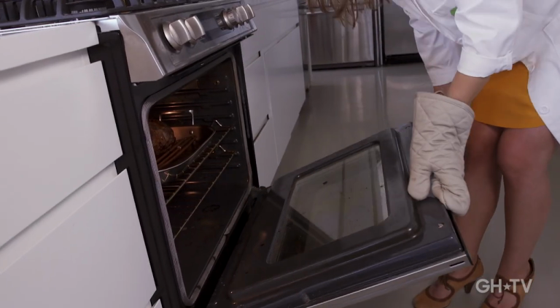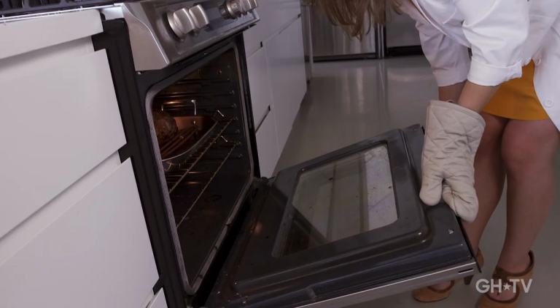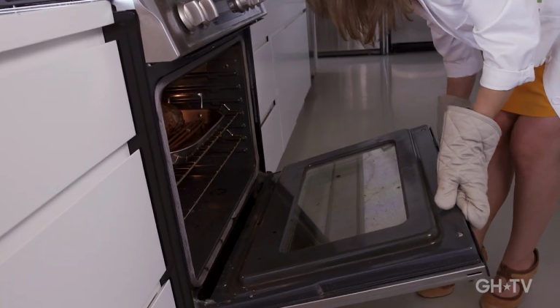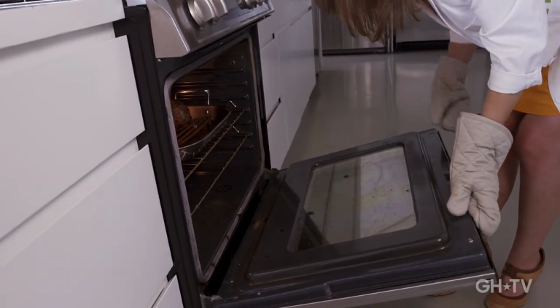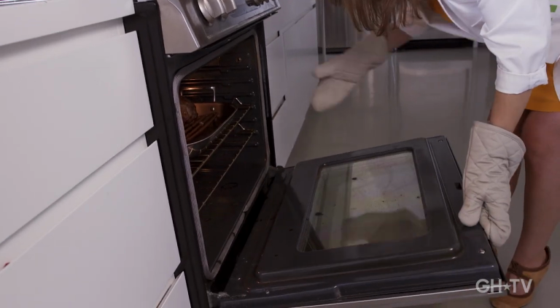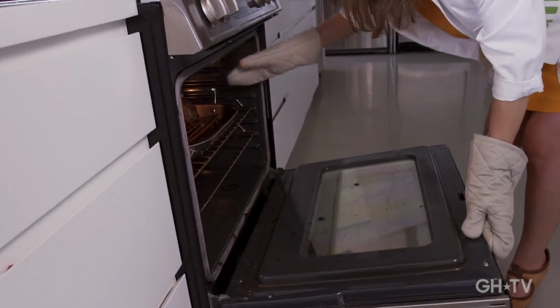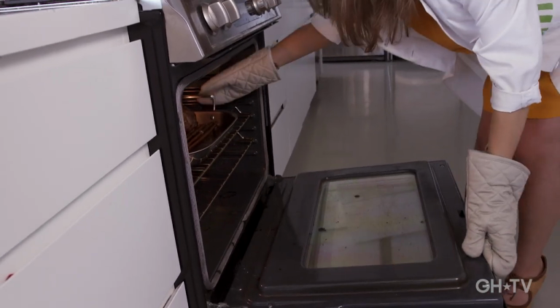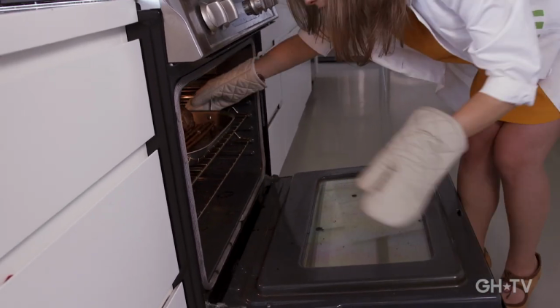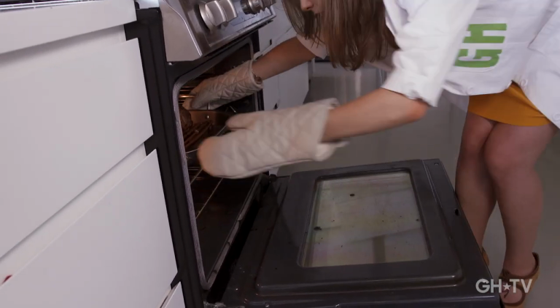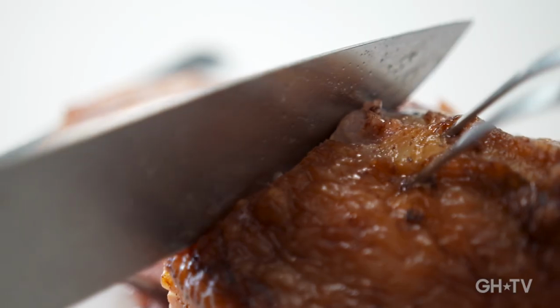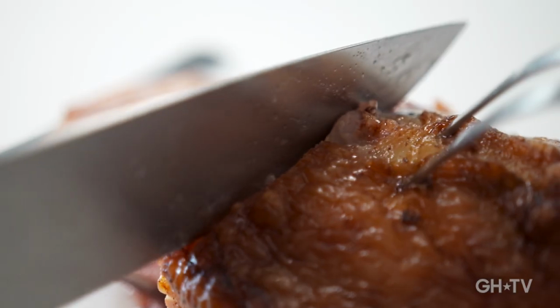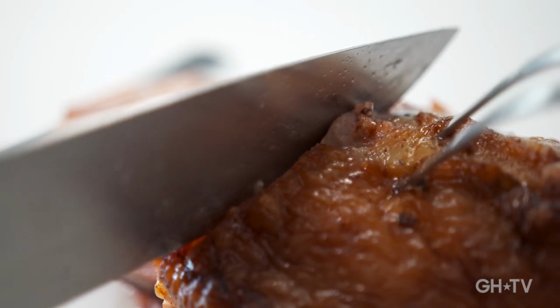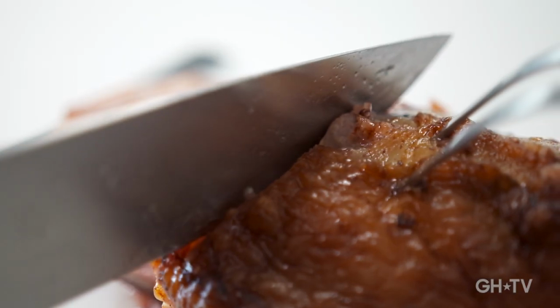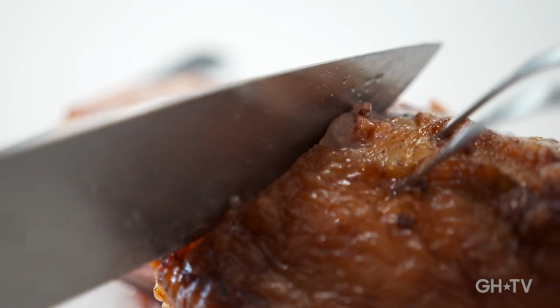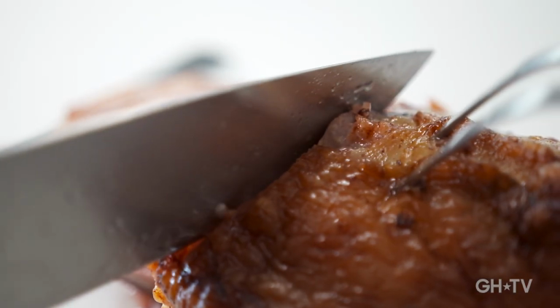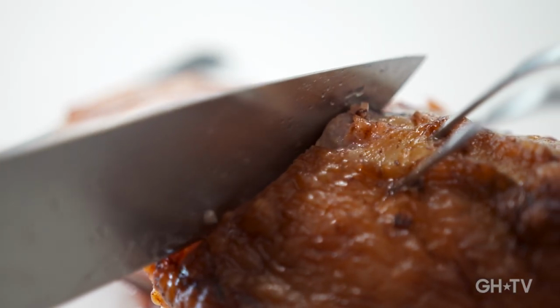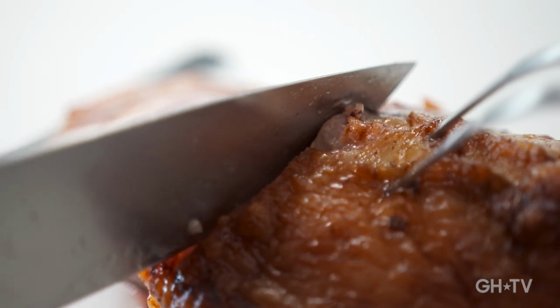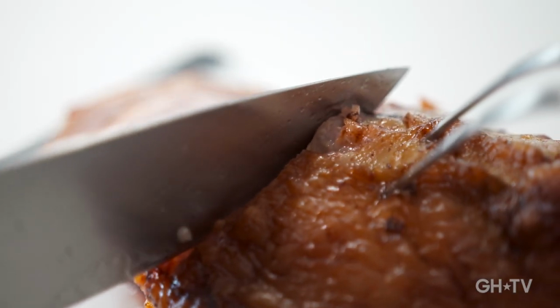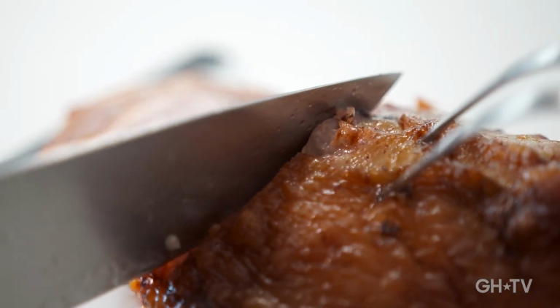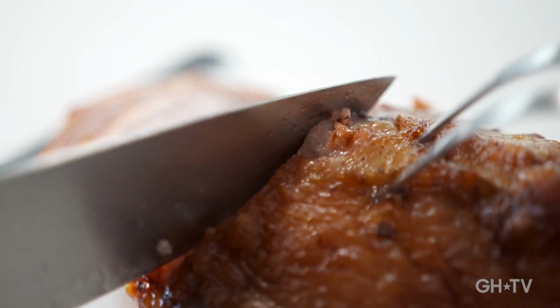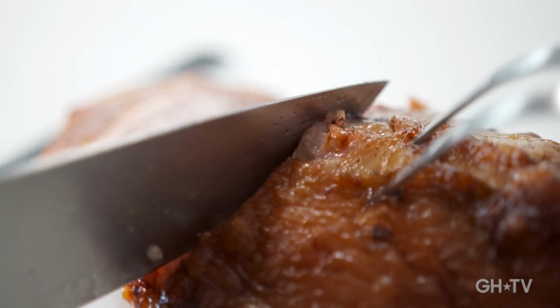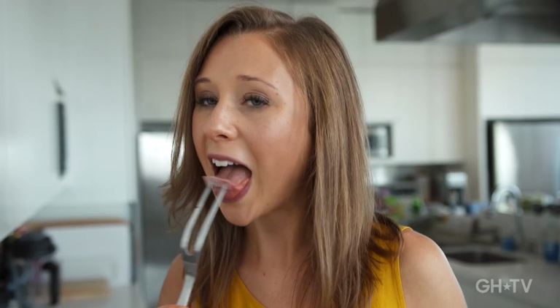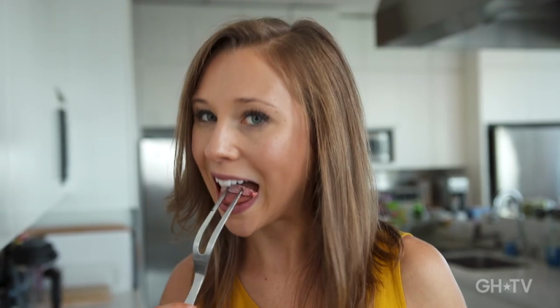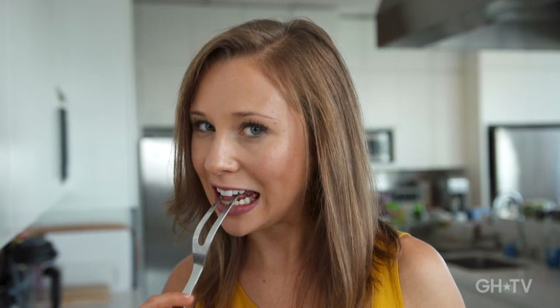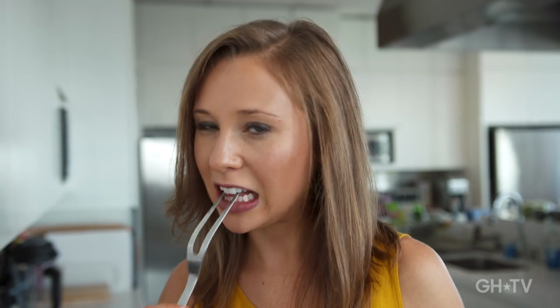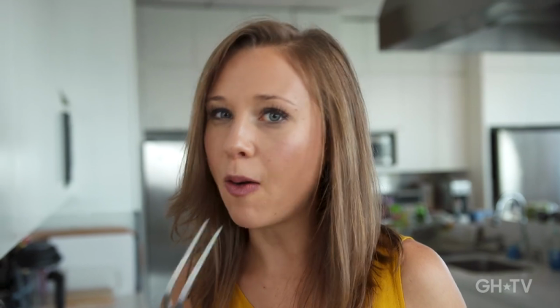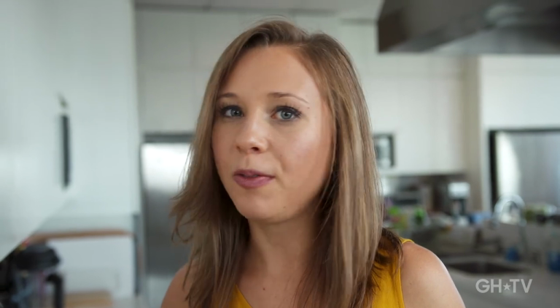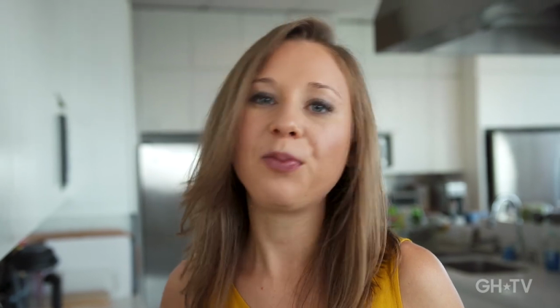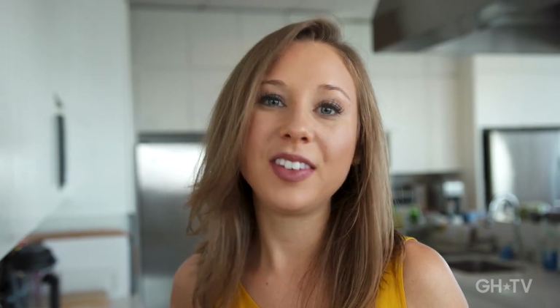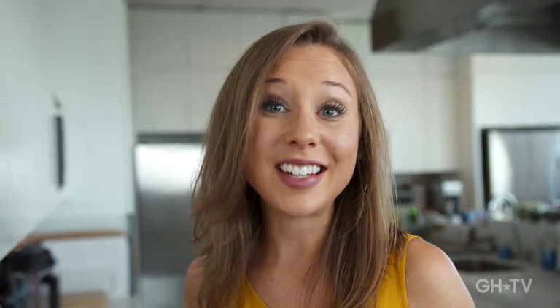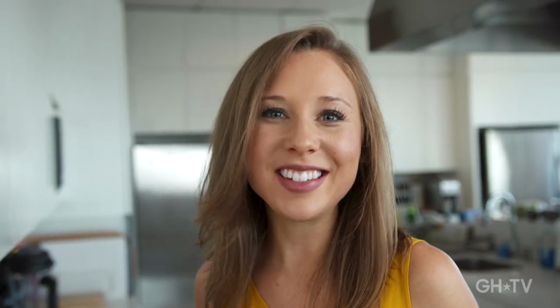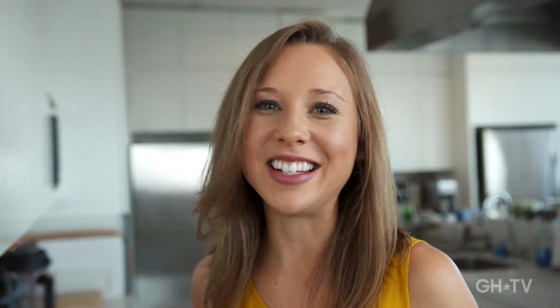But in the end, it all comes down to the roast. Tasty!